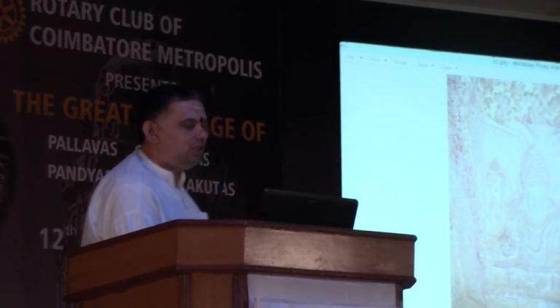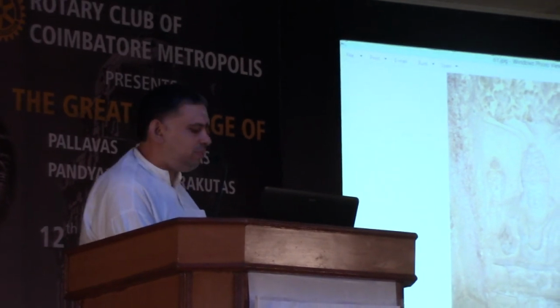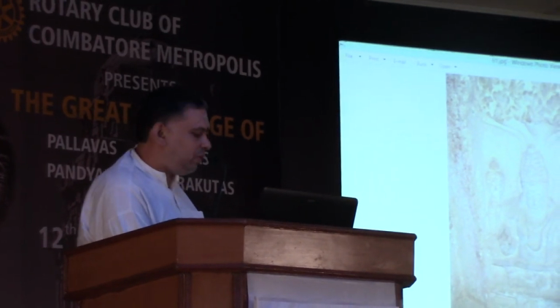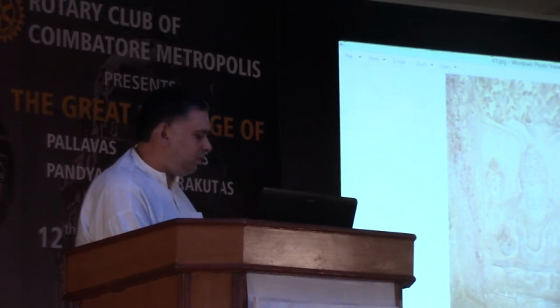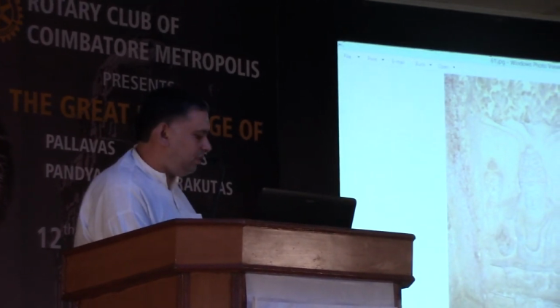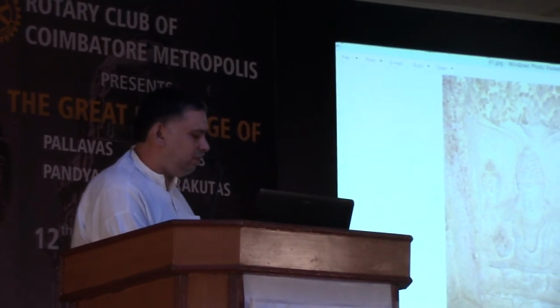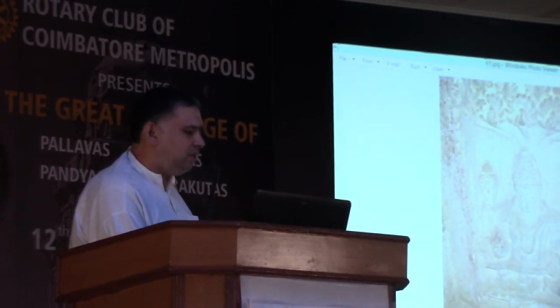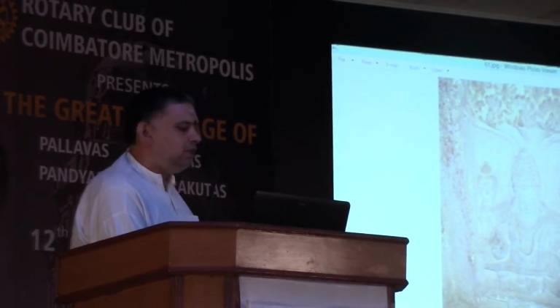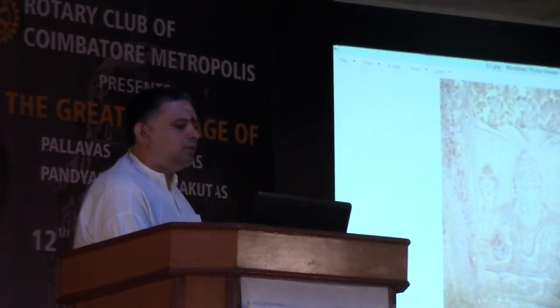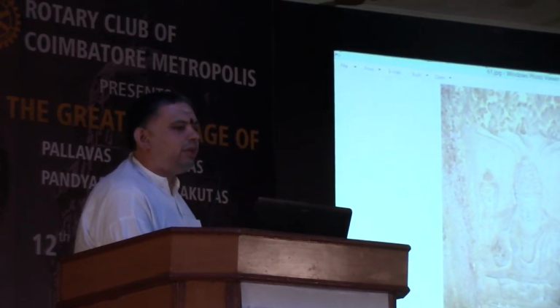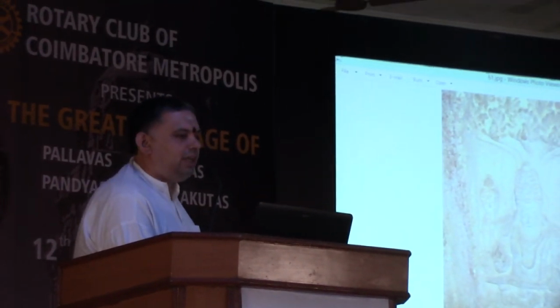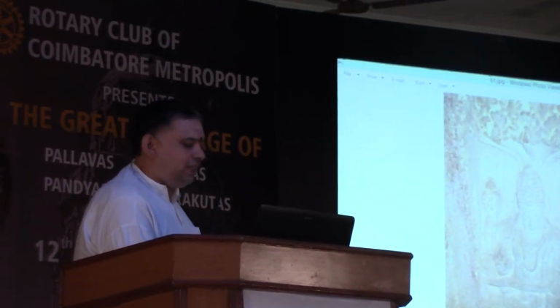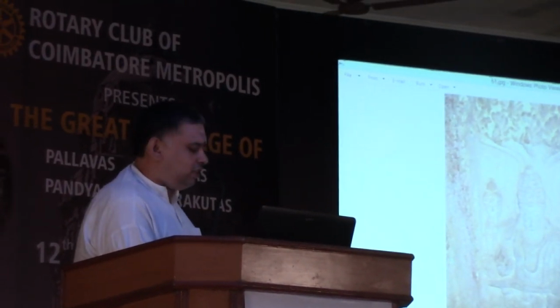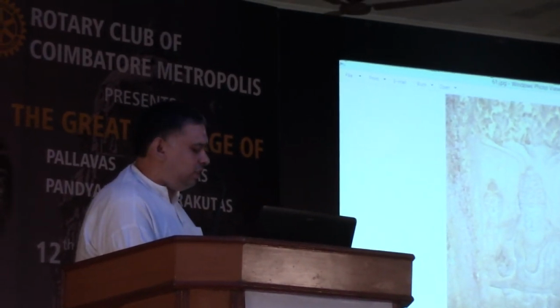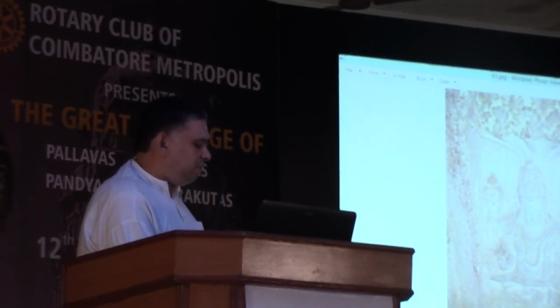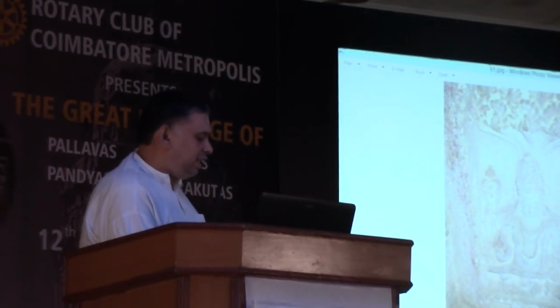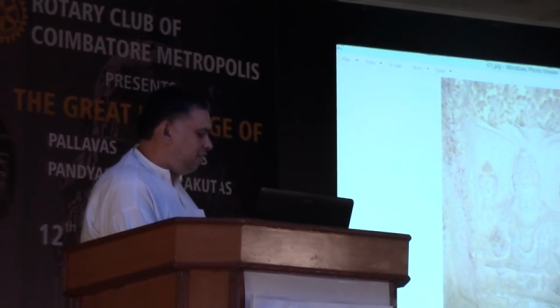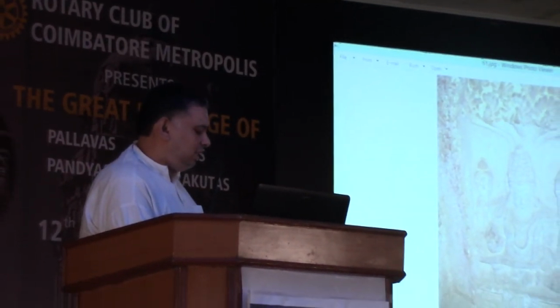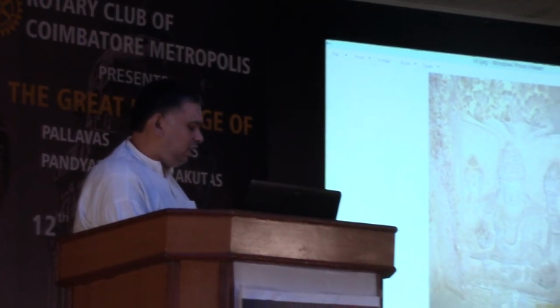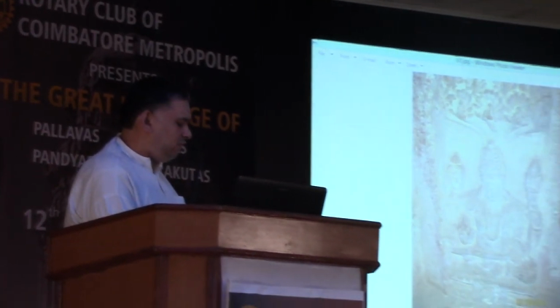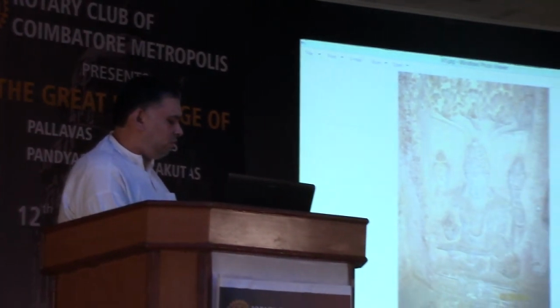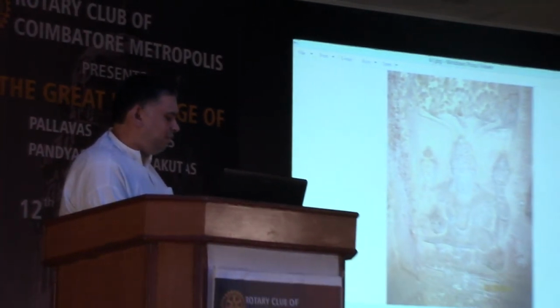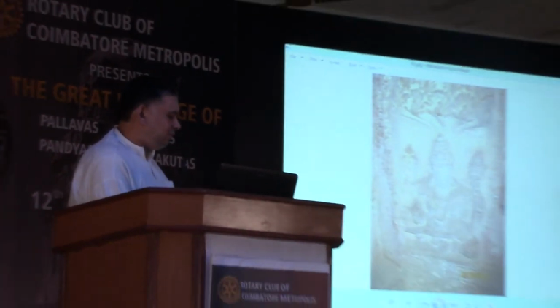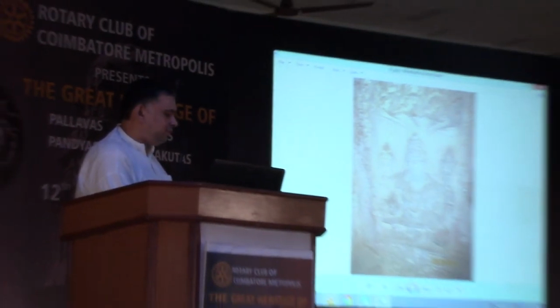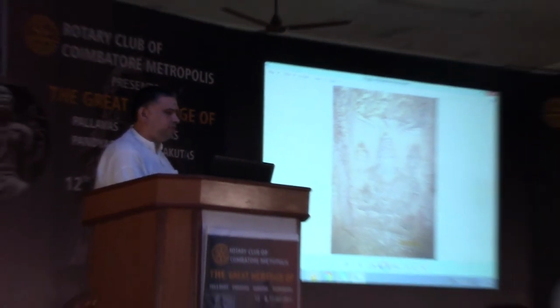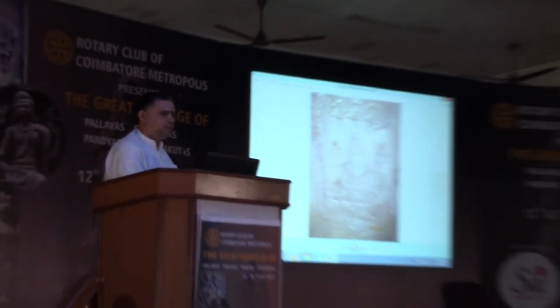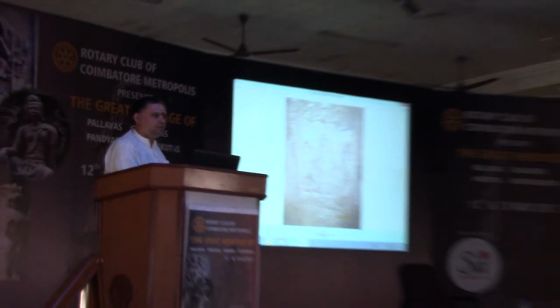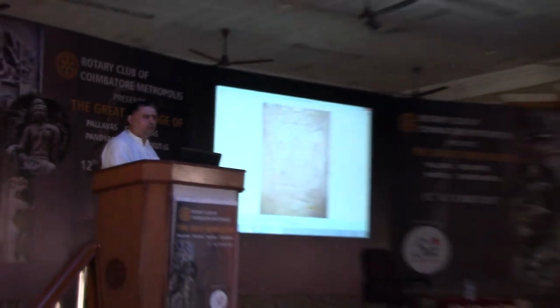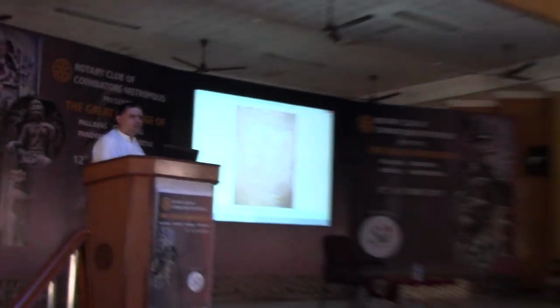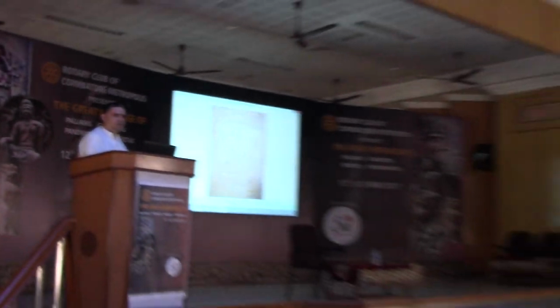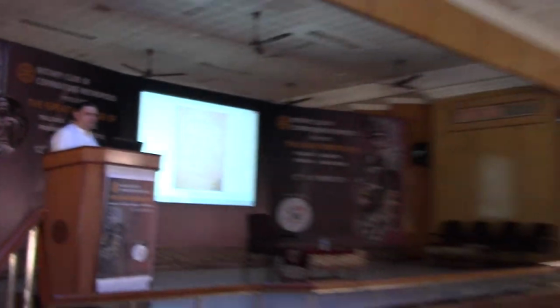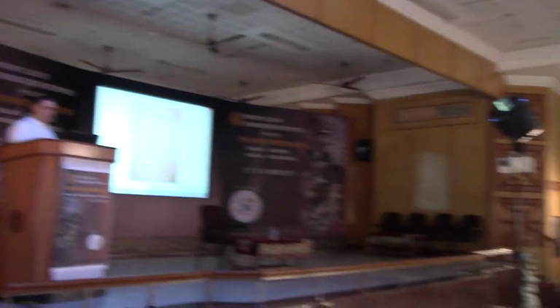This concludes my lecture on Badami. I hope I have completed it in time.